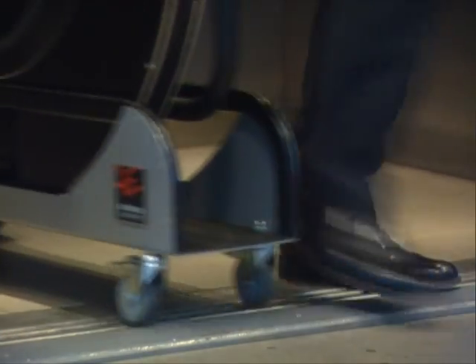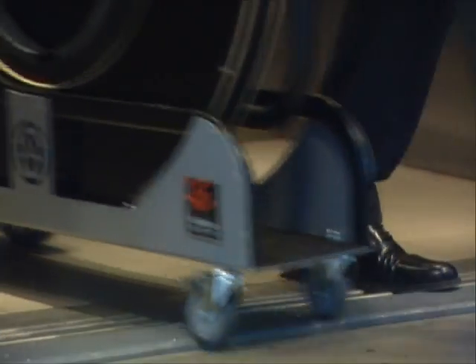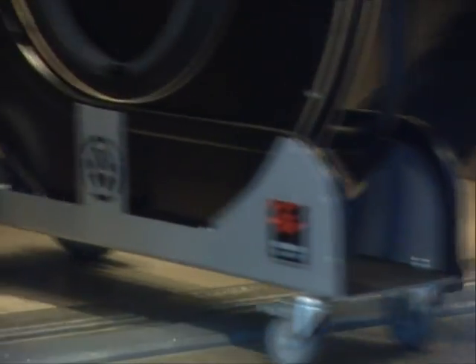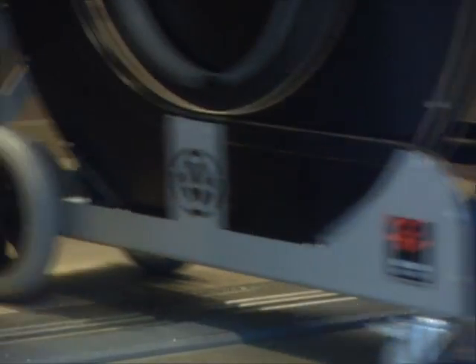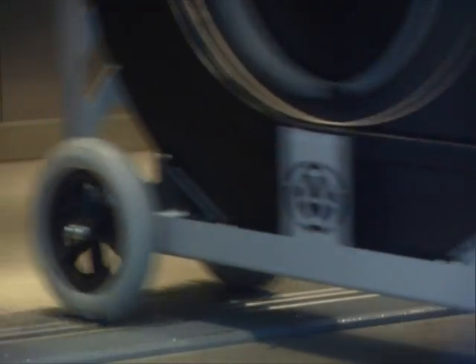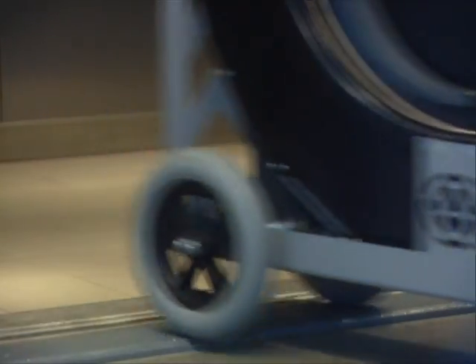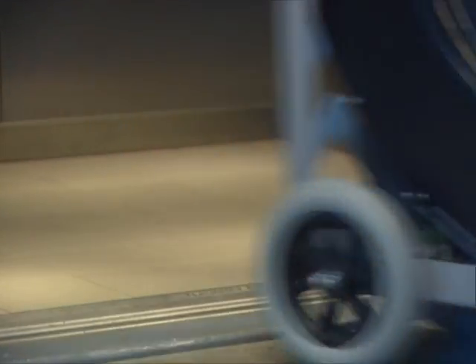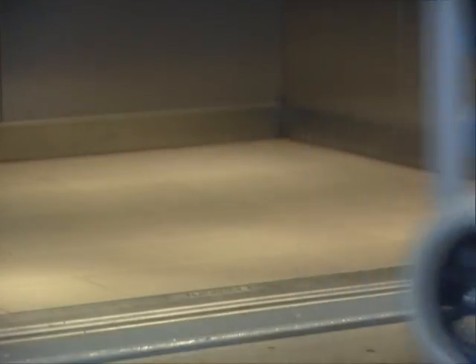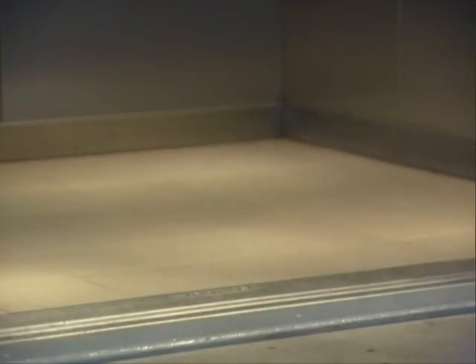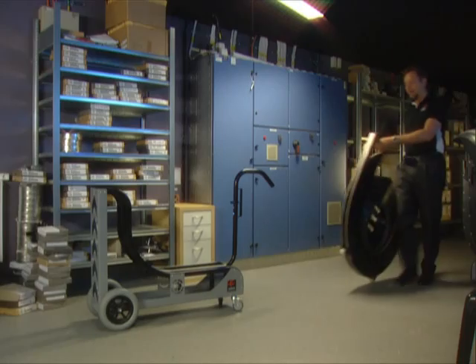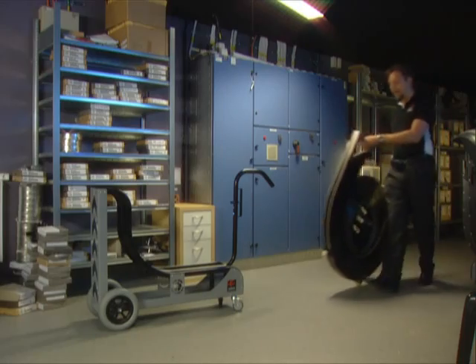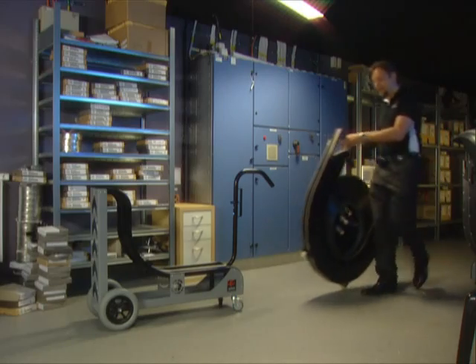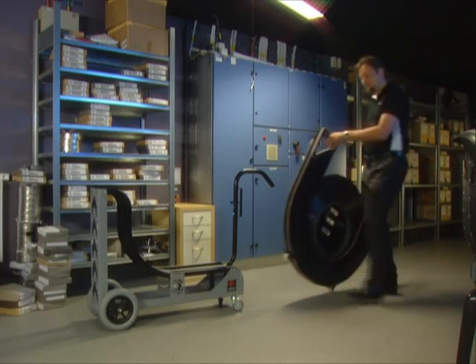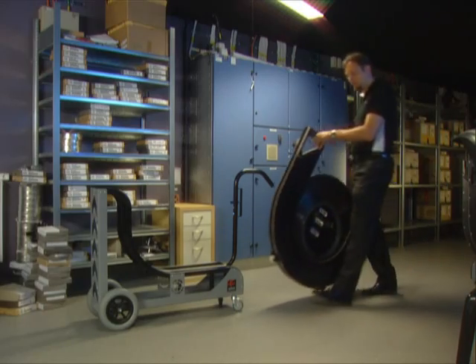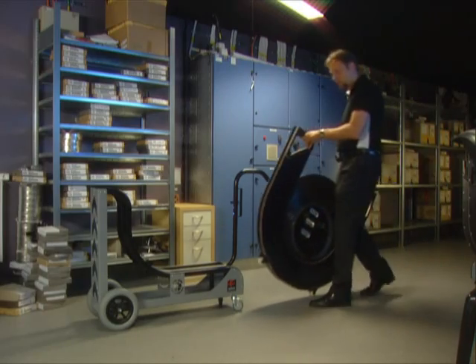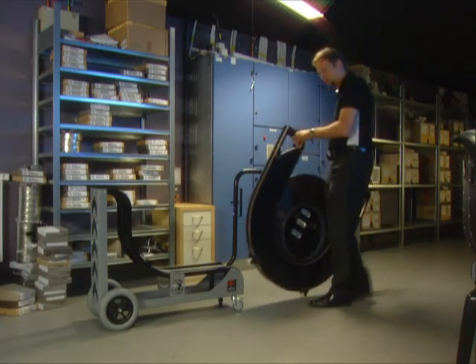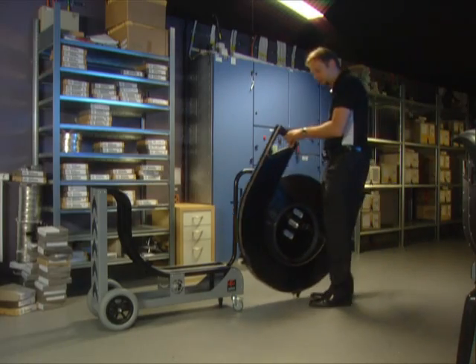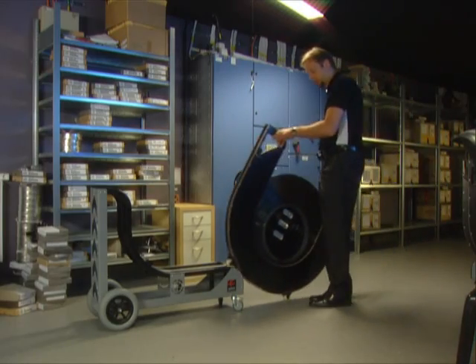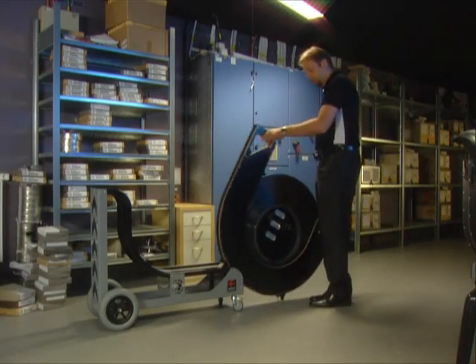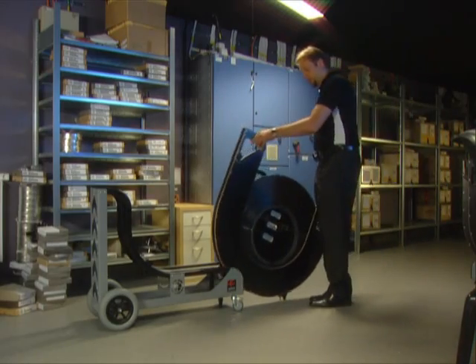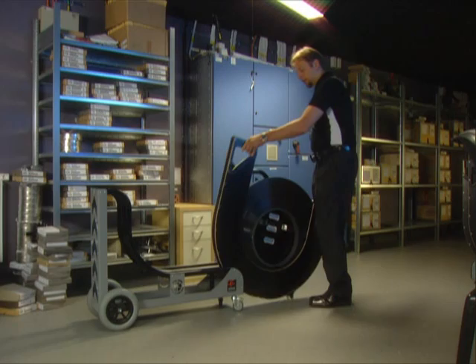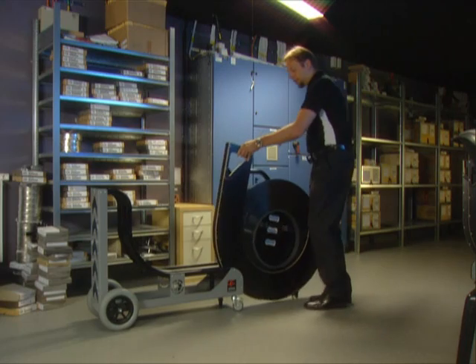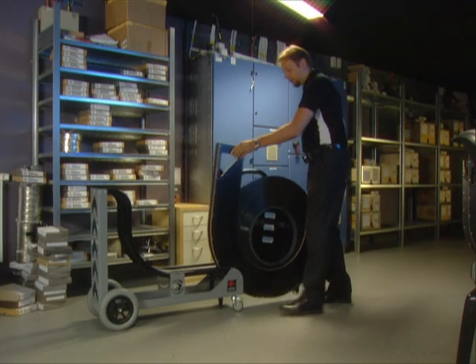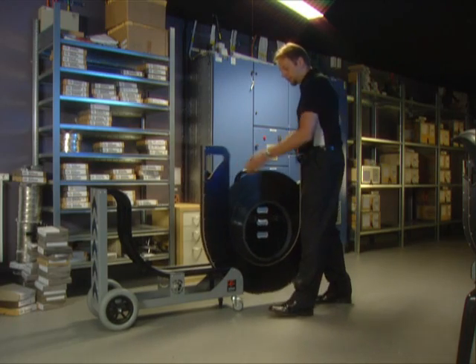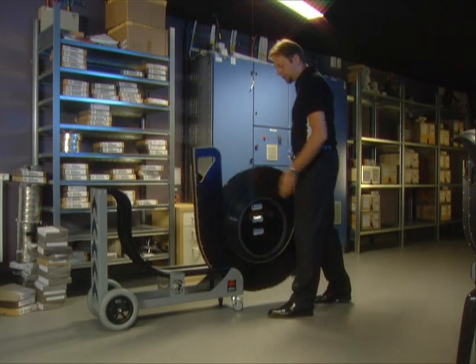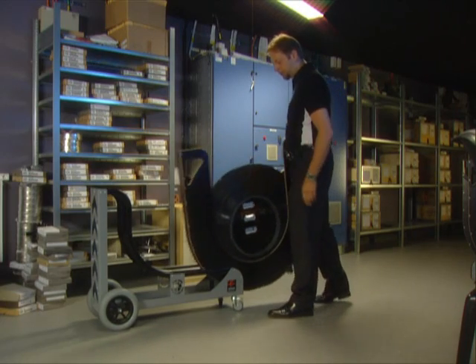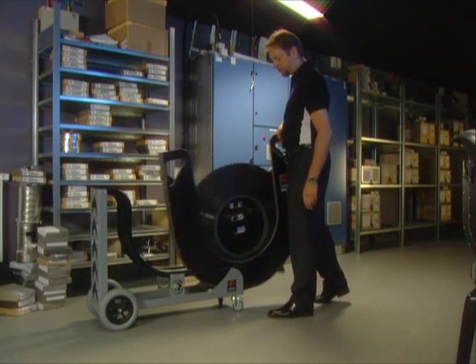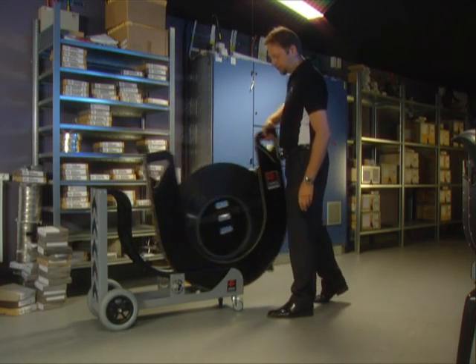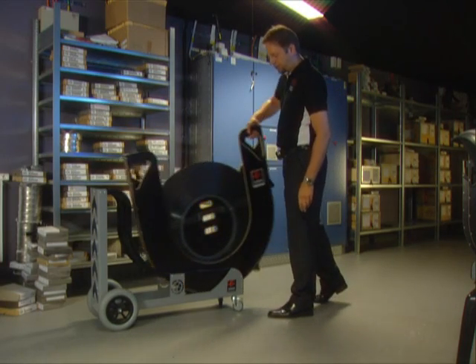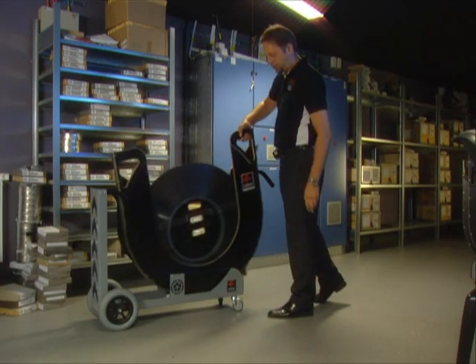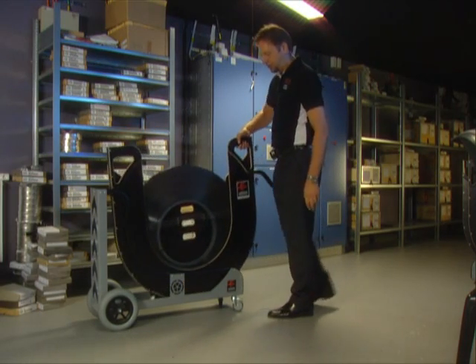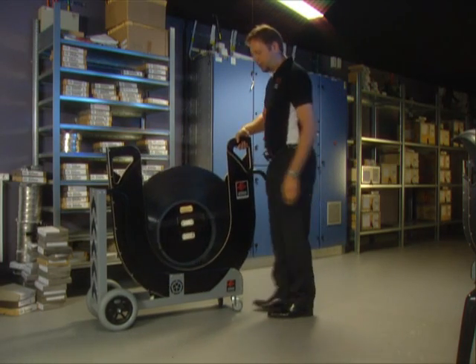The cart will take the prints around the projection room, through doors and gaps, and in elevators in a less stressful way.